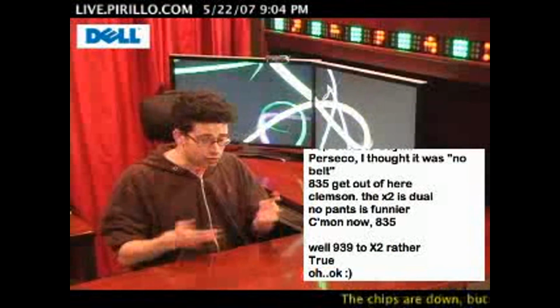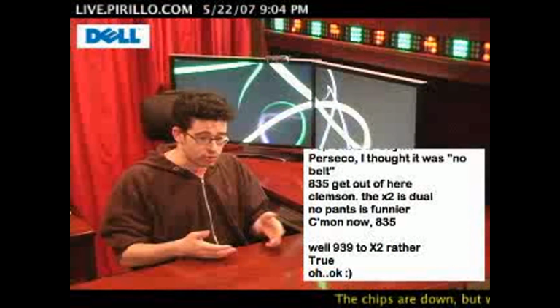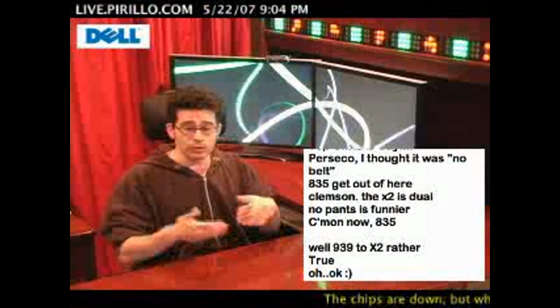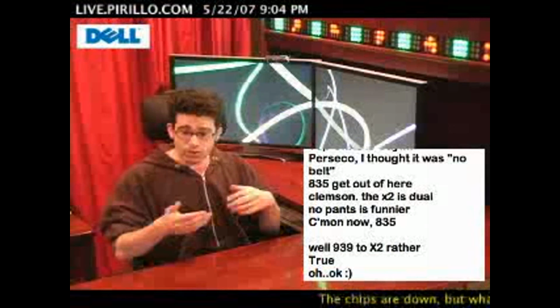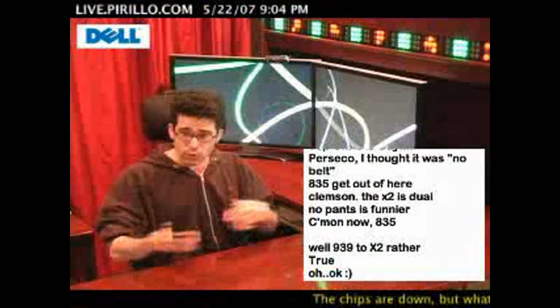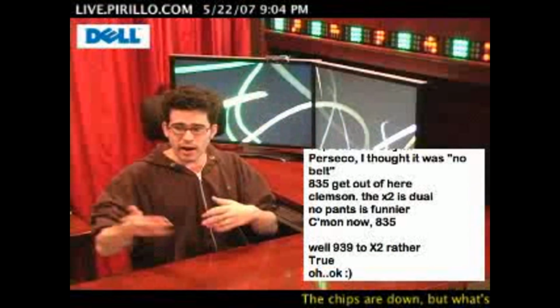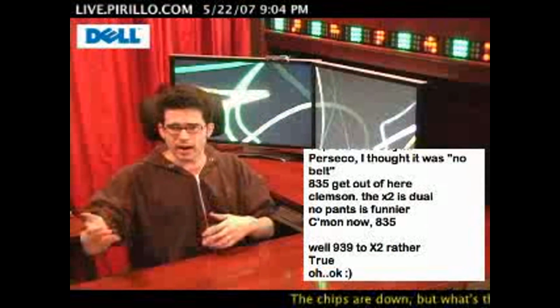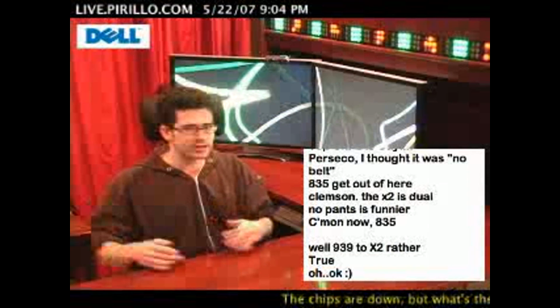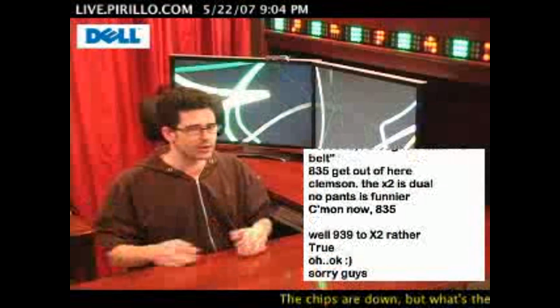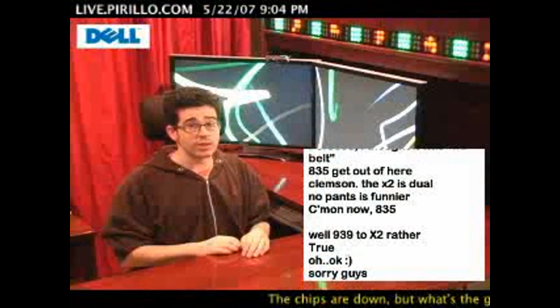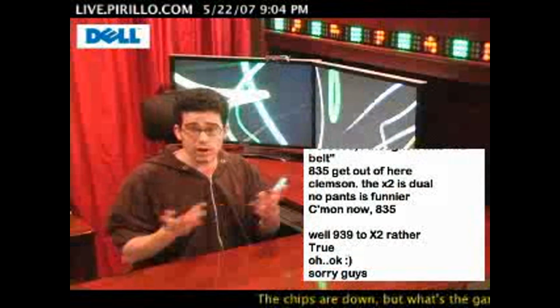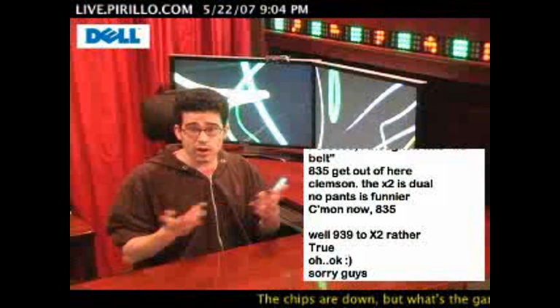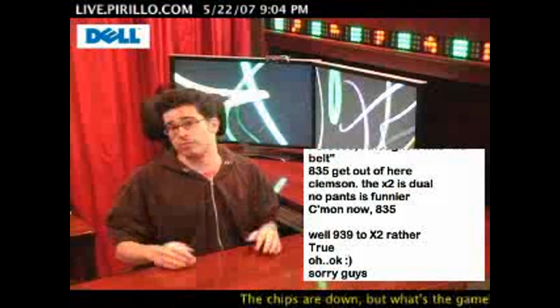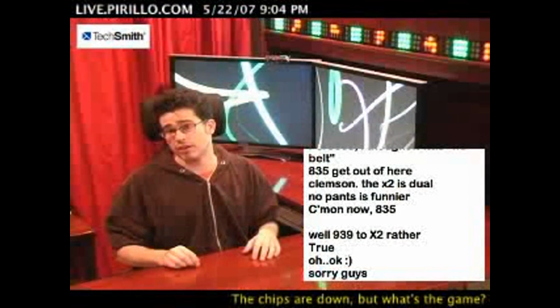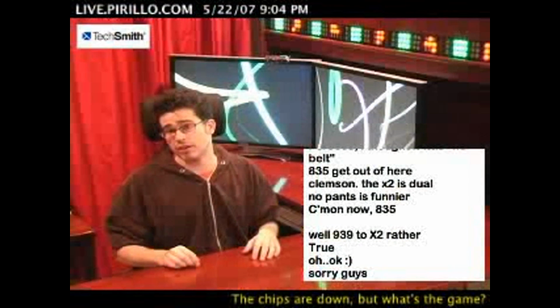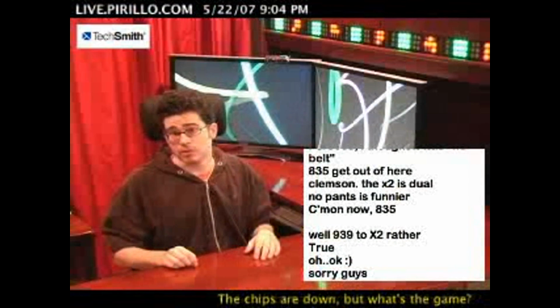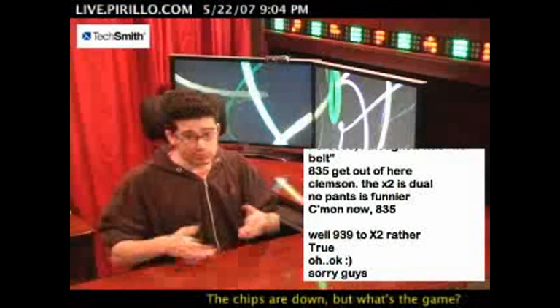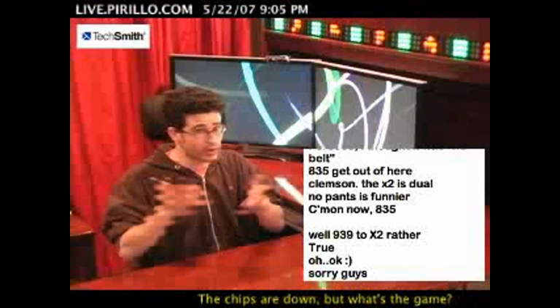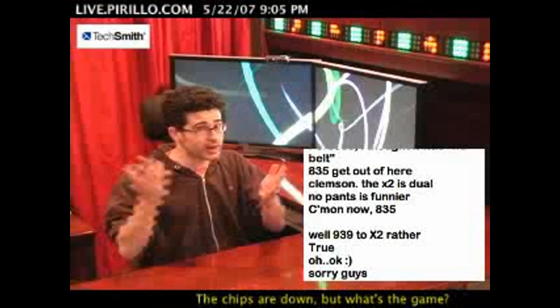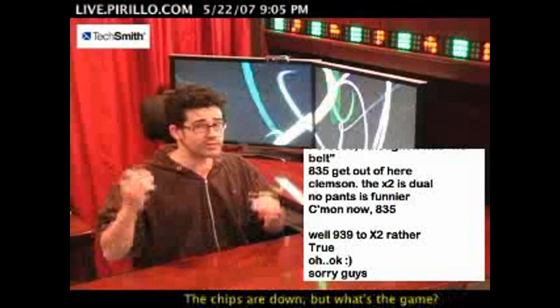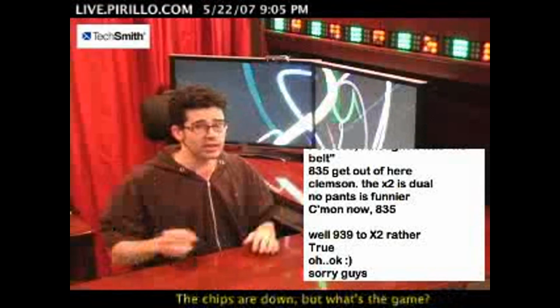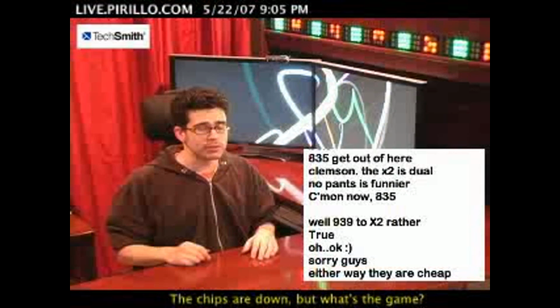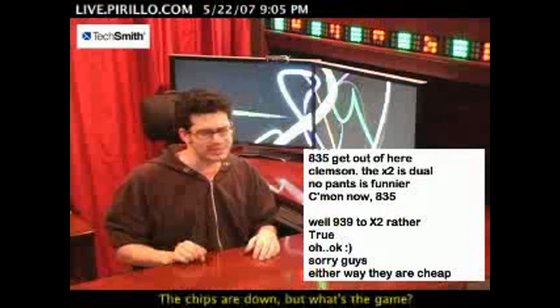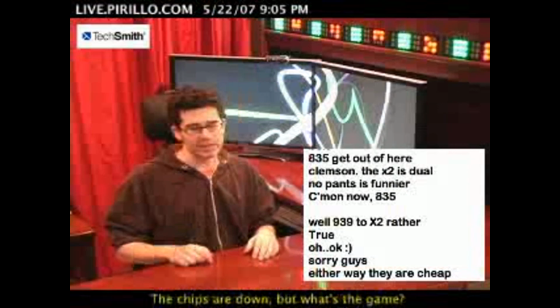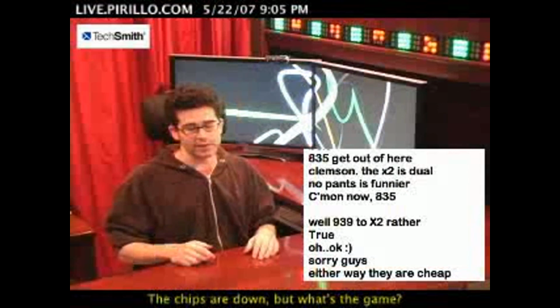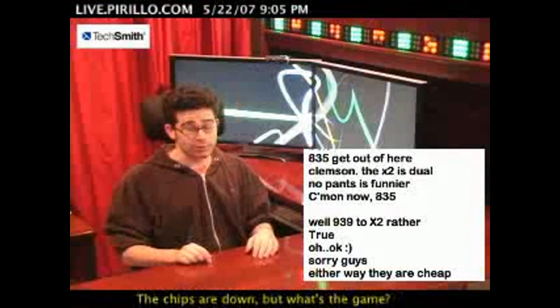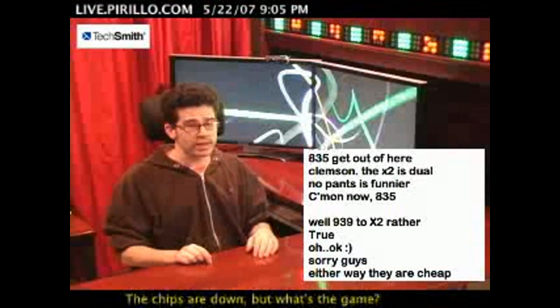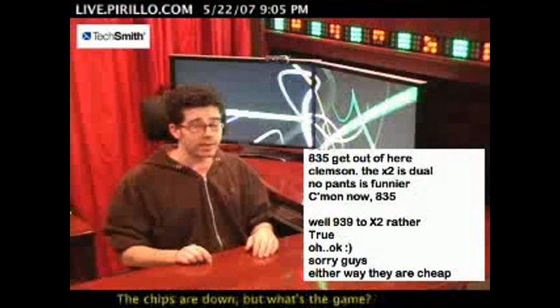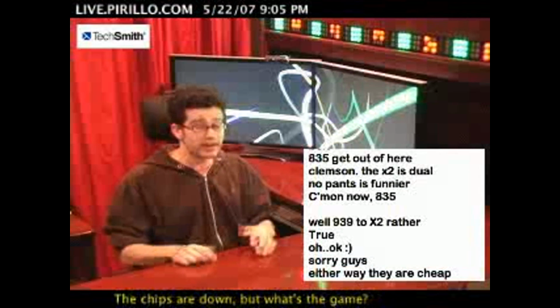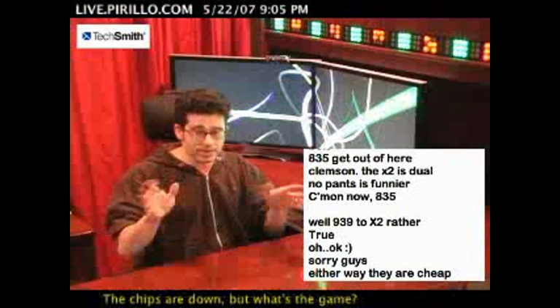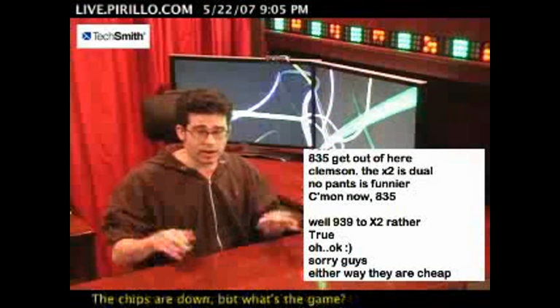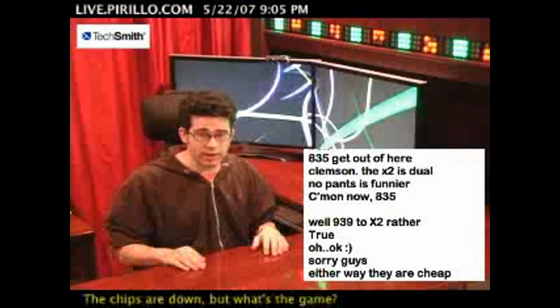Dual, quad, octo — these are all systems that are readily available. I don't know how readily, but they are available.